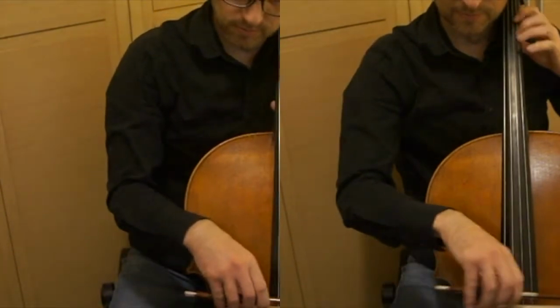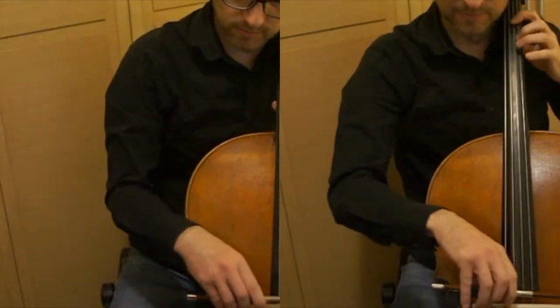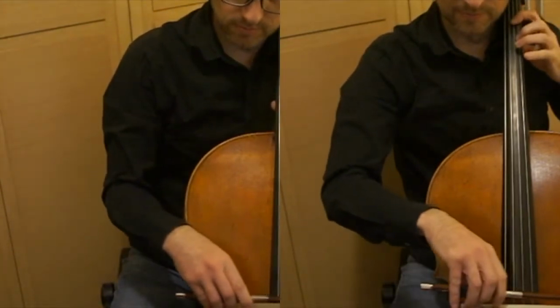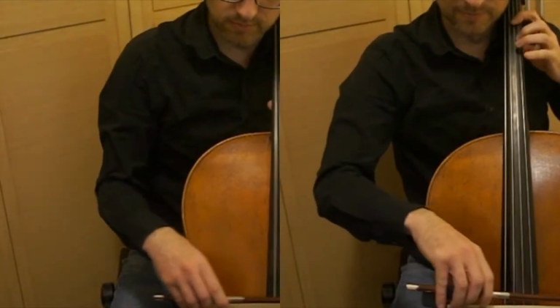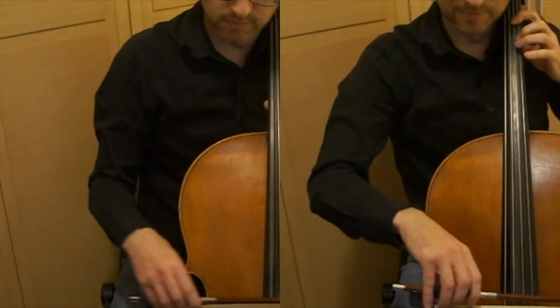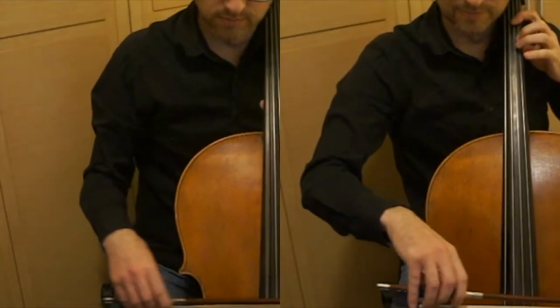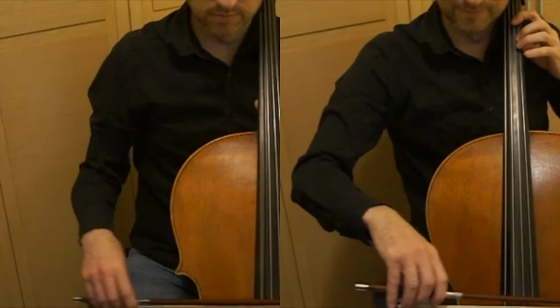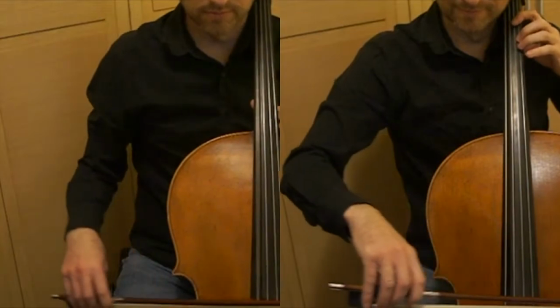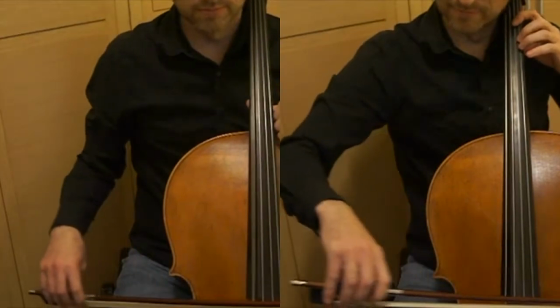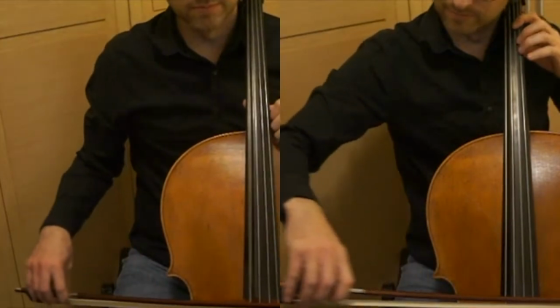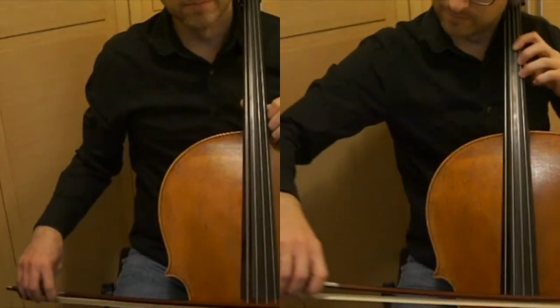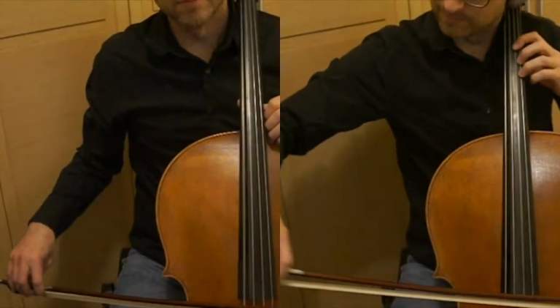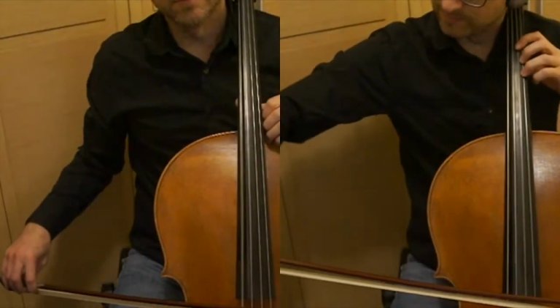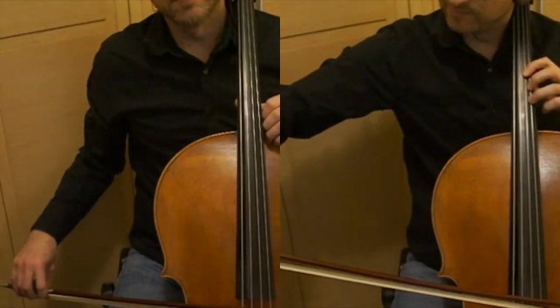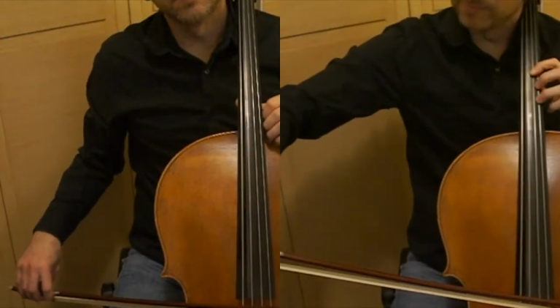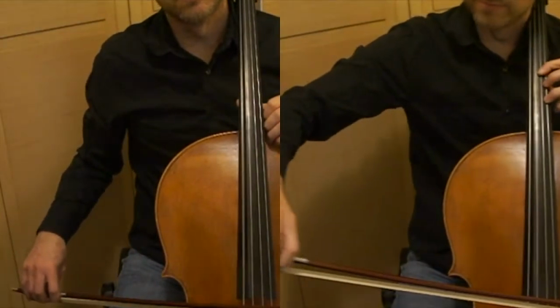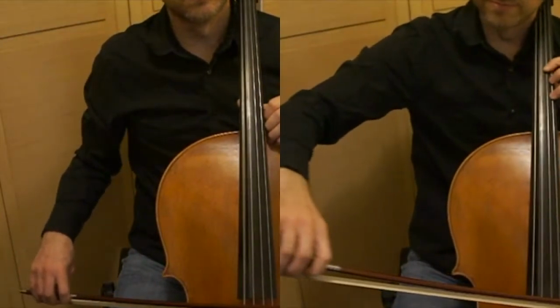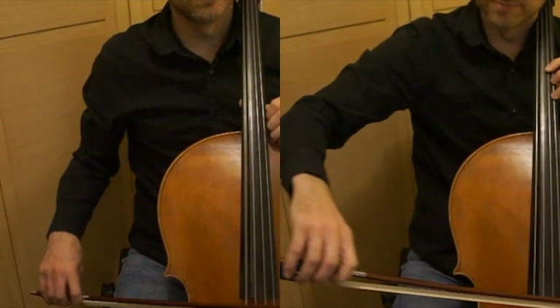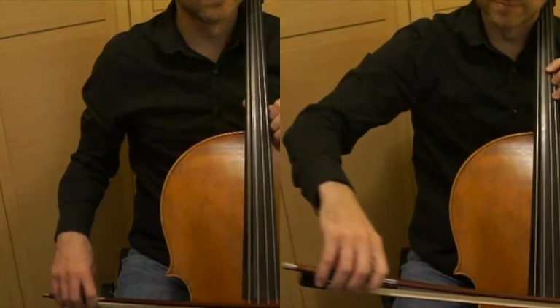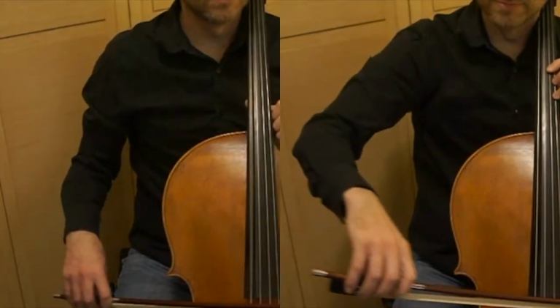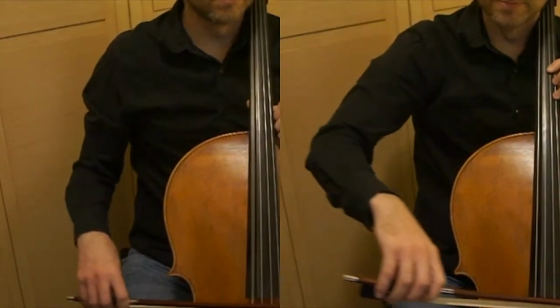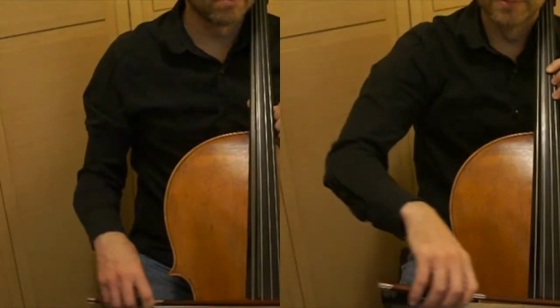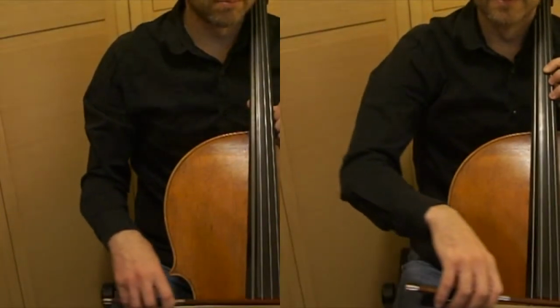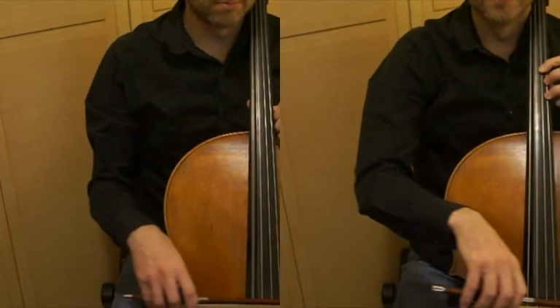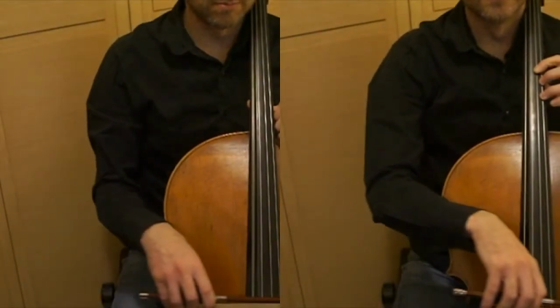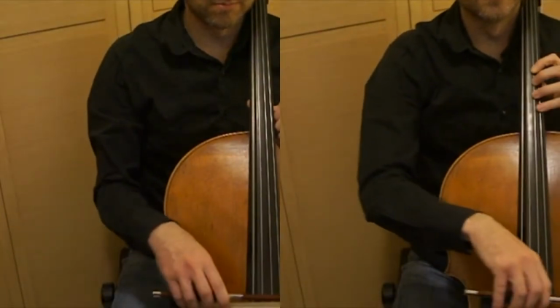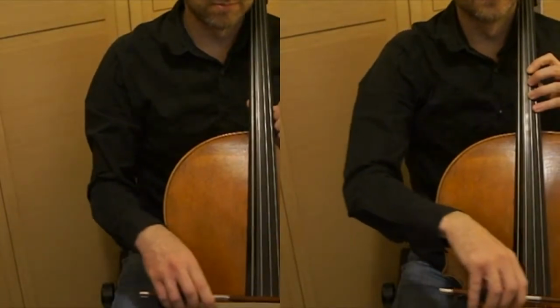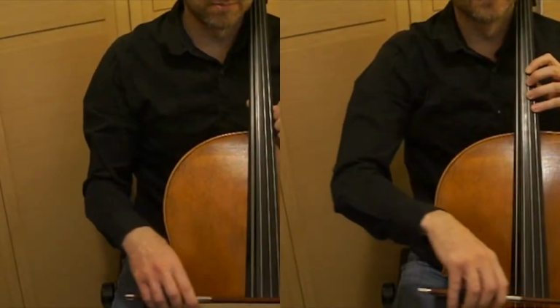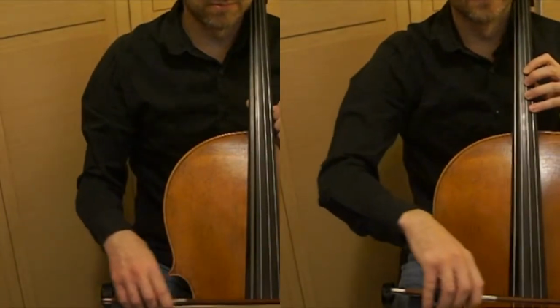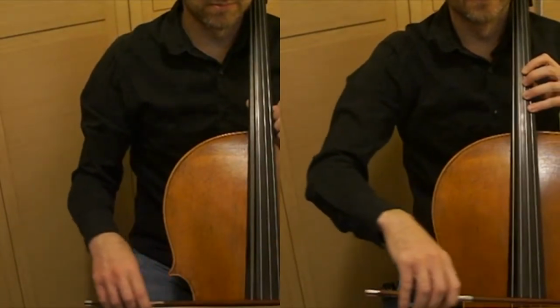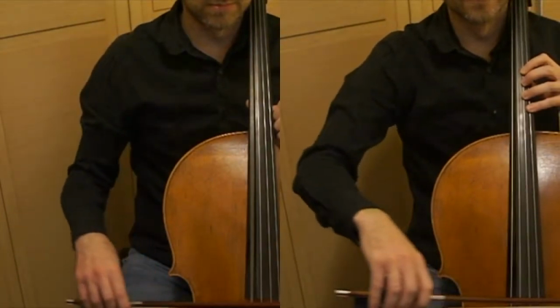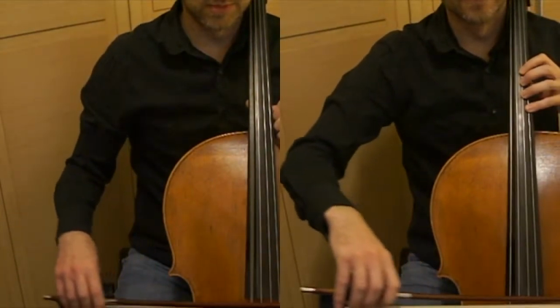So now it's time to have a performance of the whole Christmas piece.